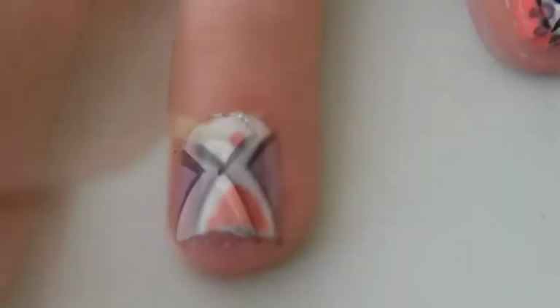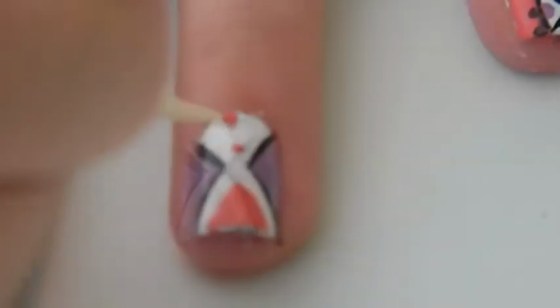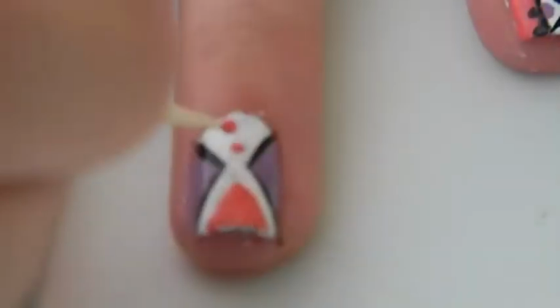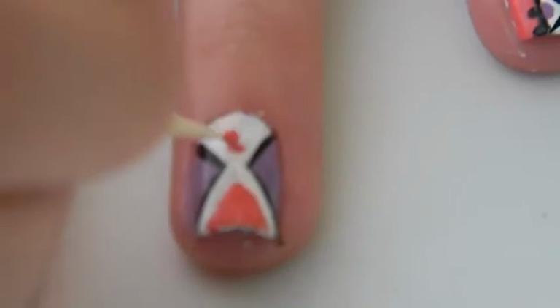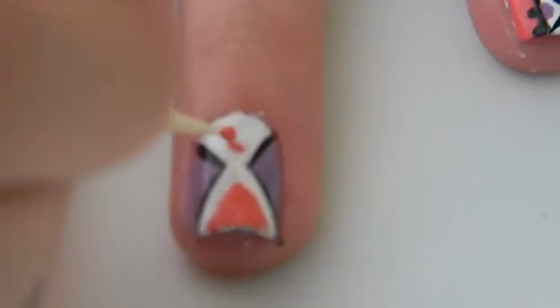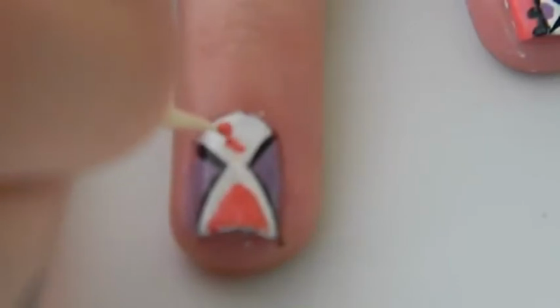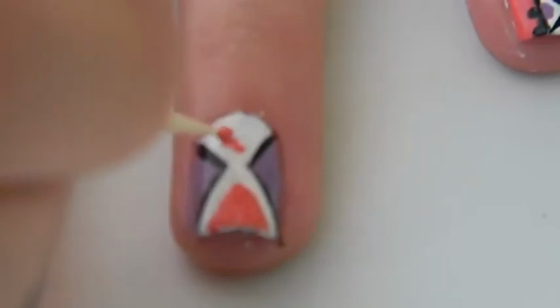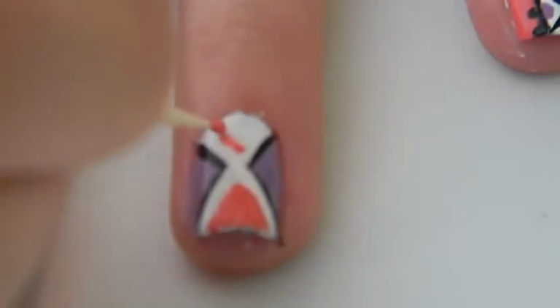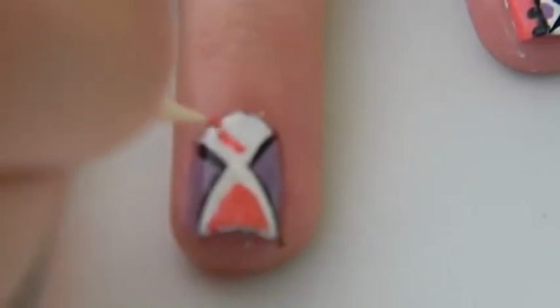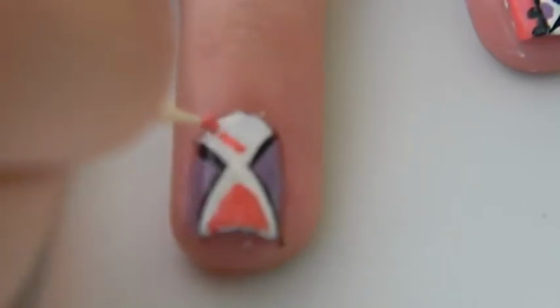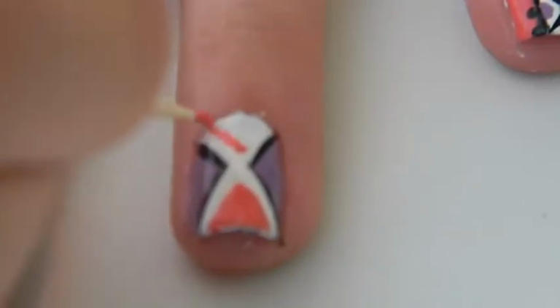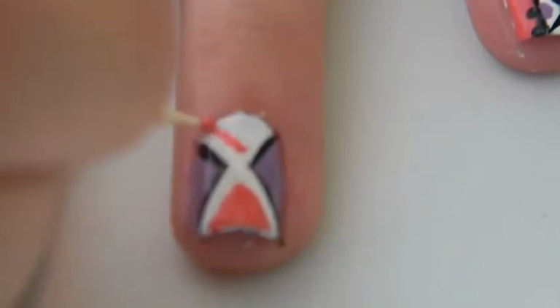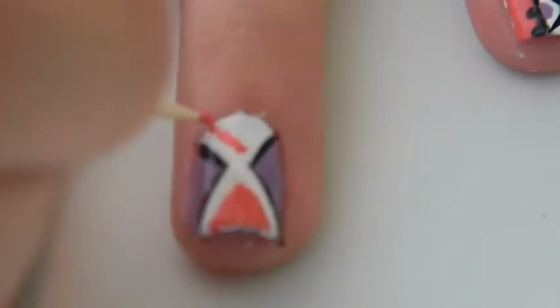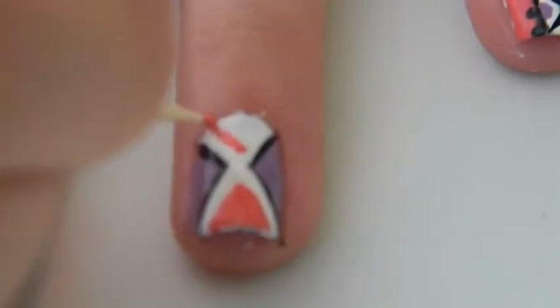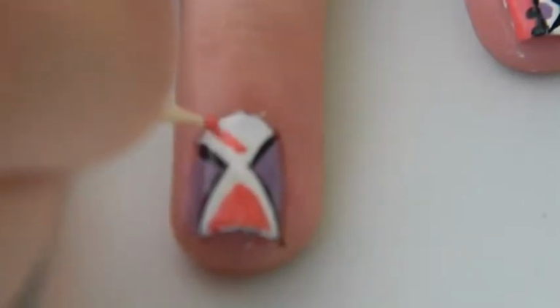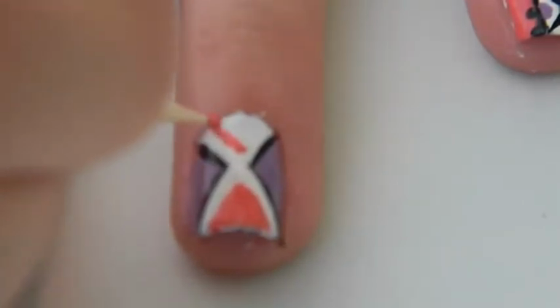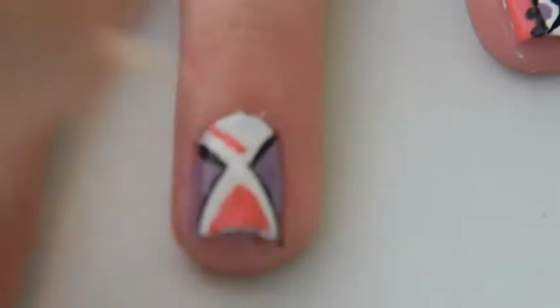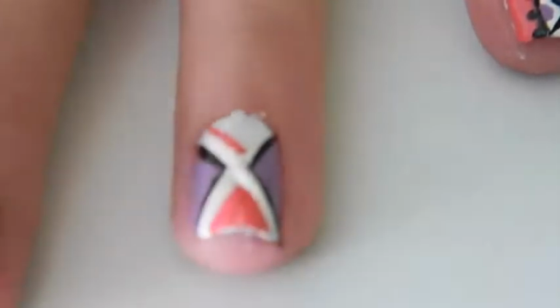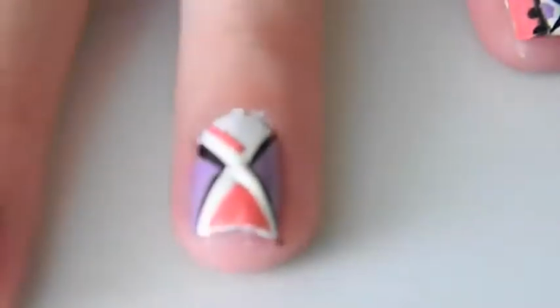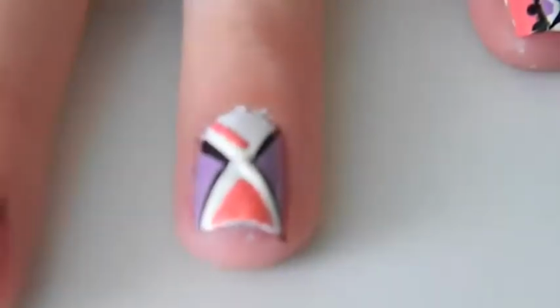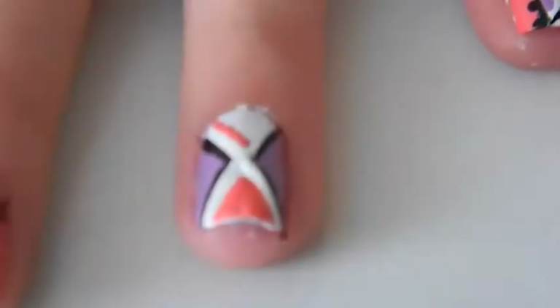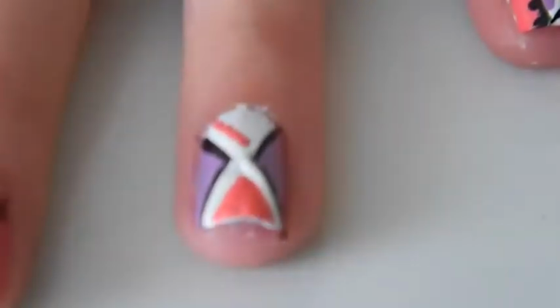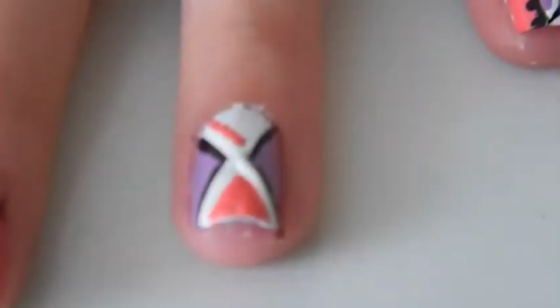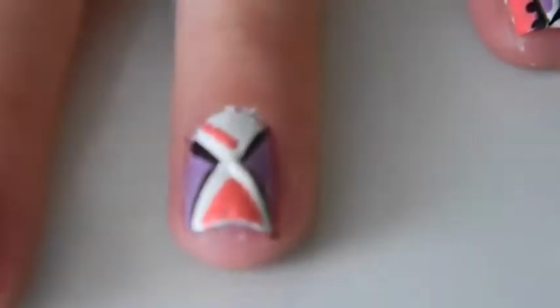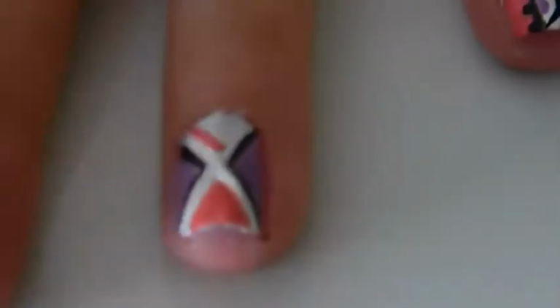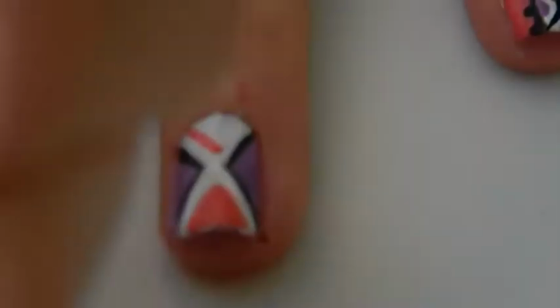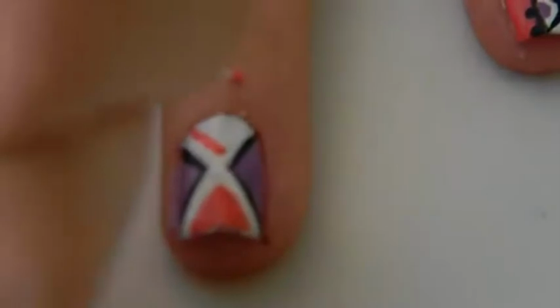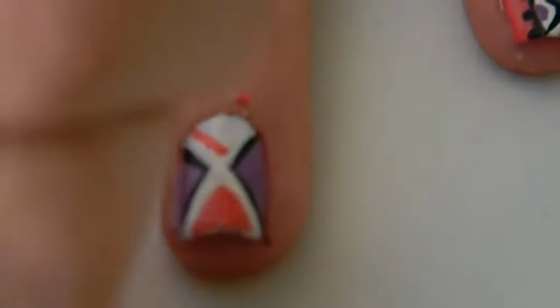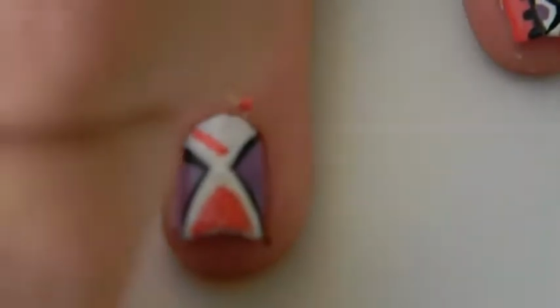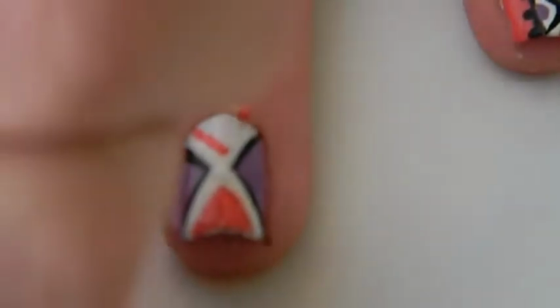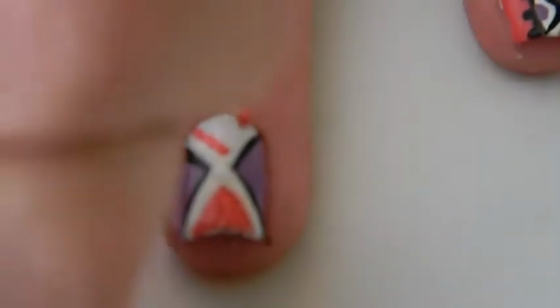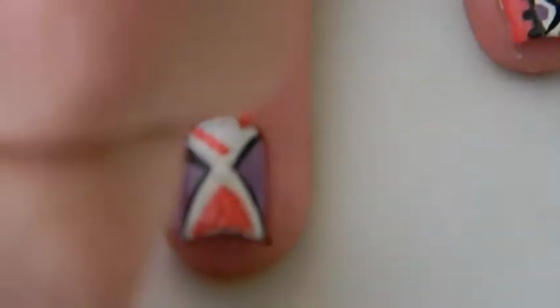Then using a toothpick dipped in coral polish create a triangle in the top section and the bottom section of the shape.